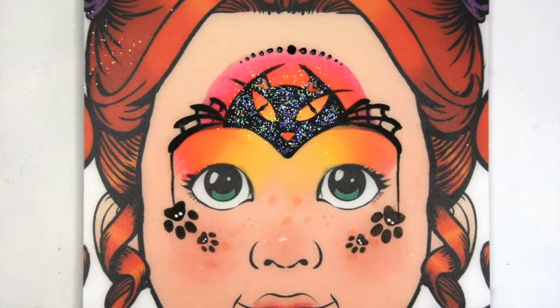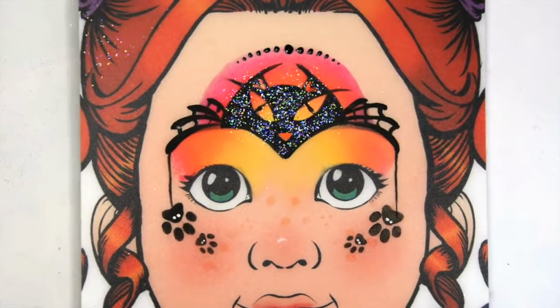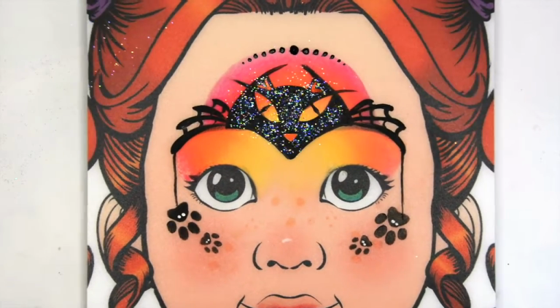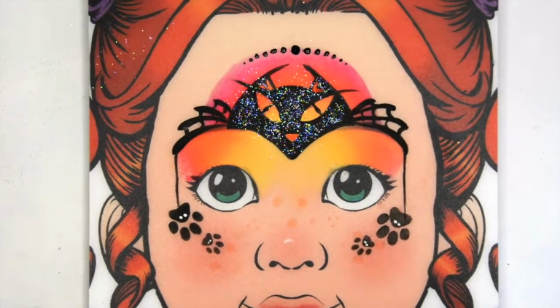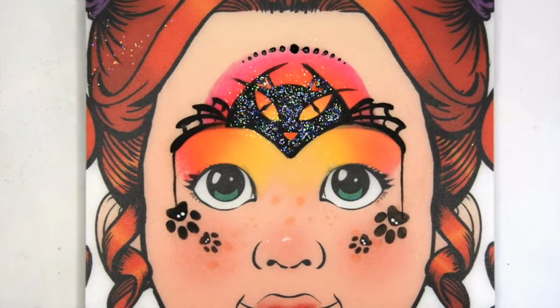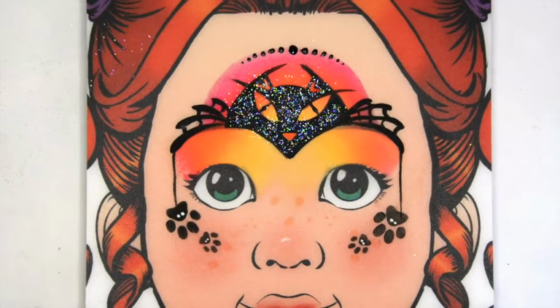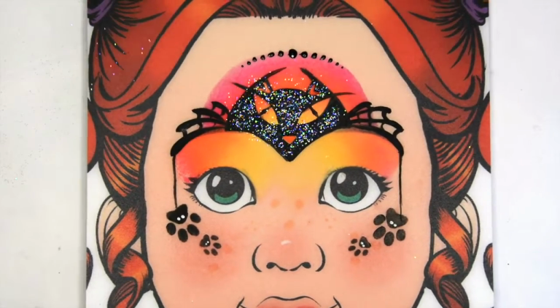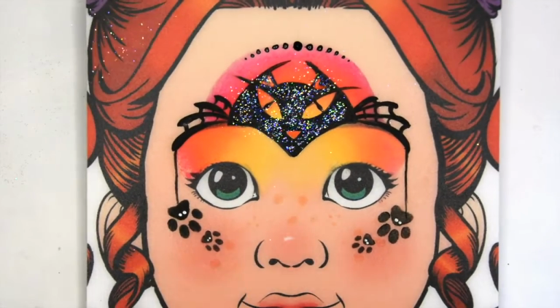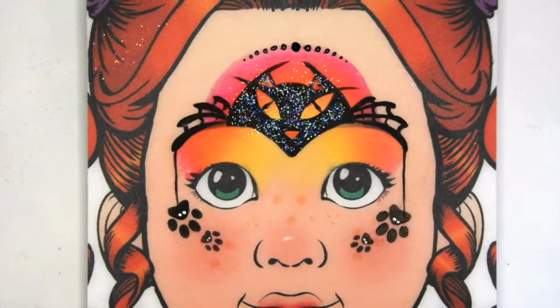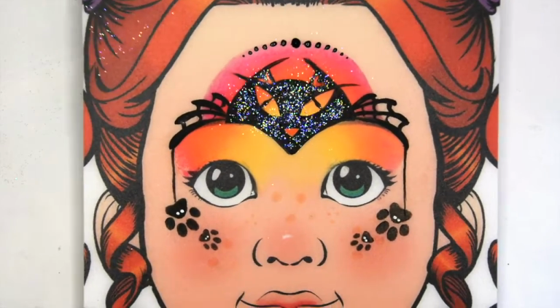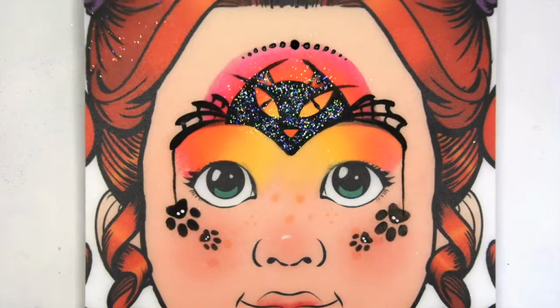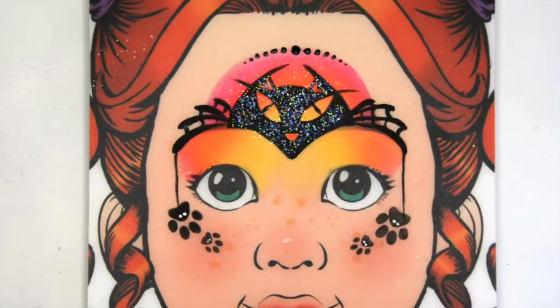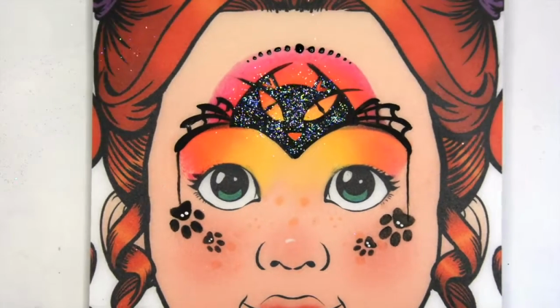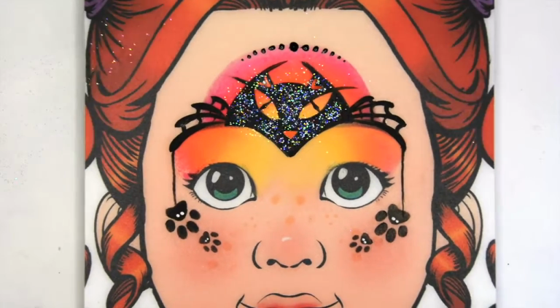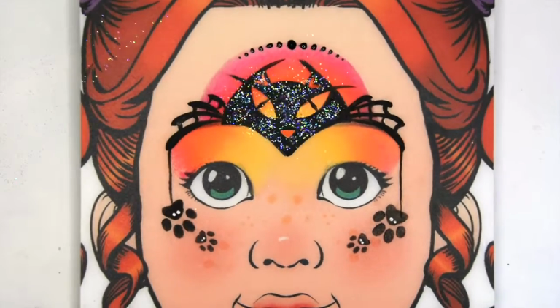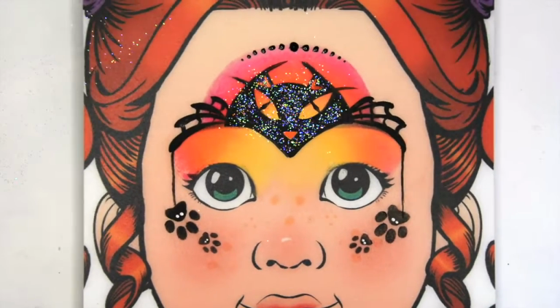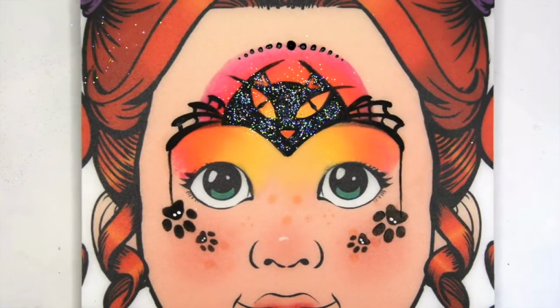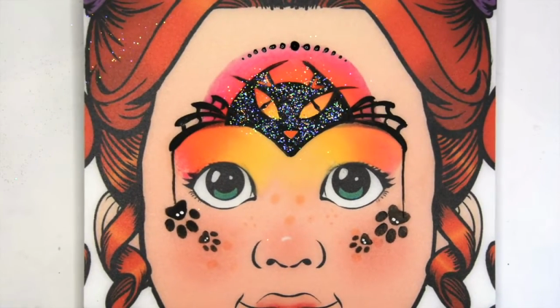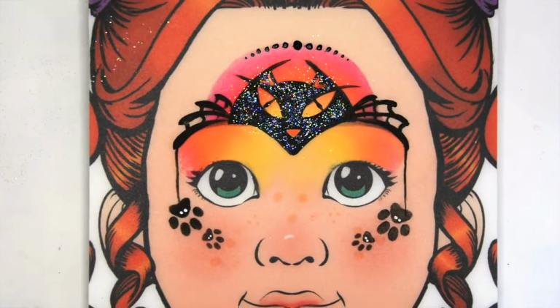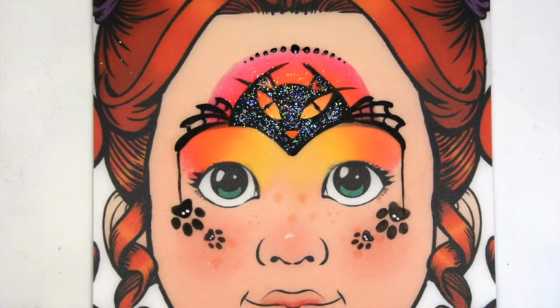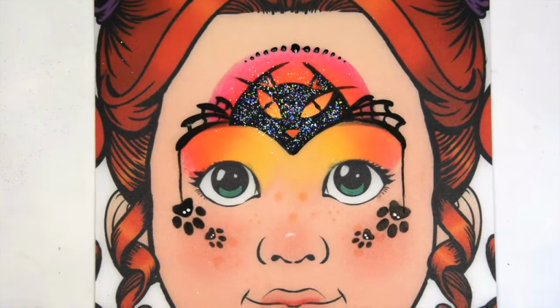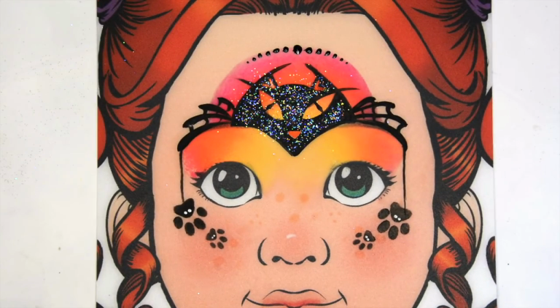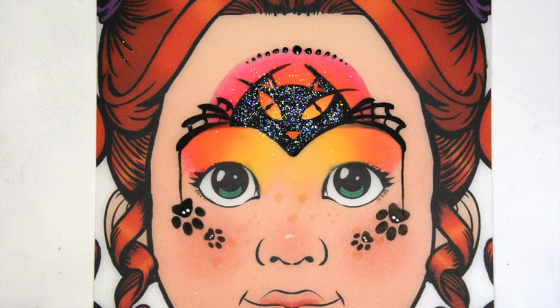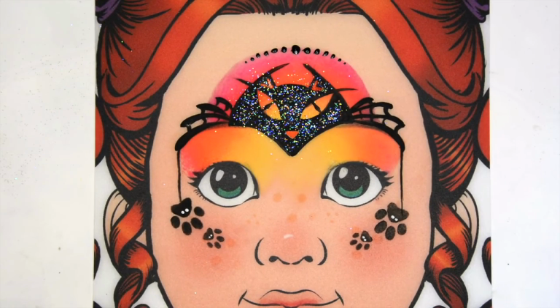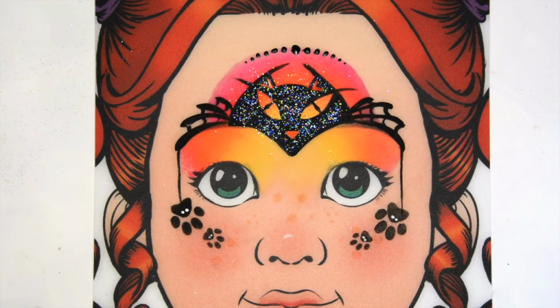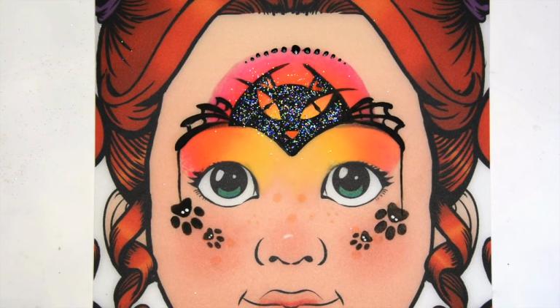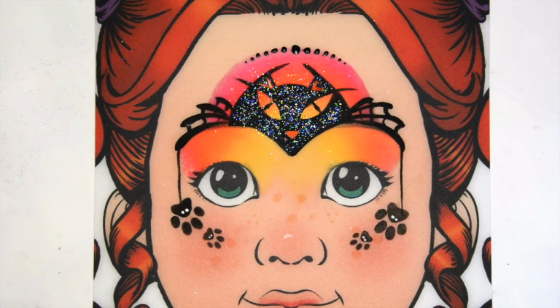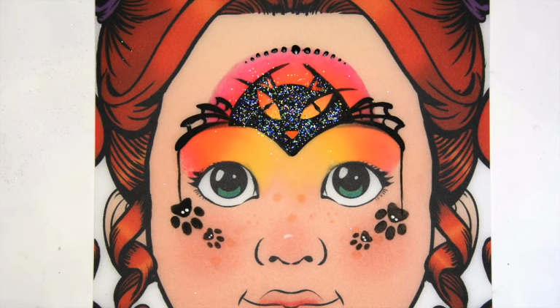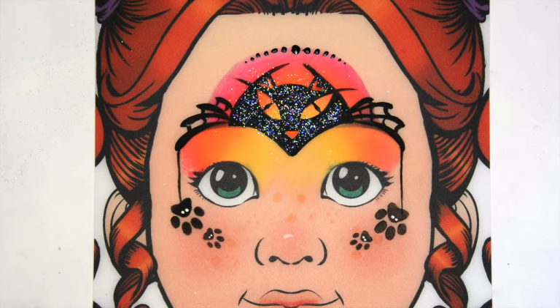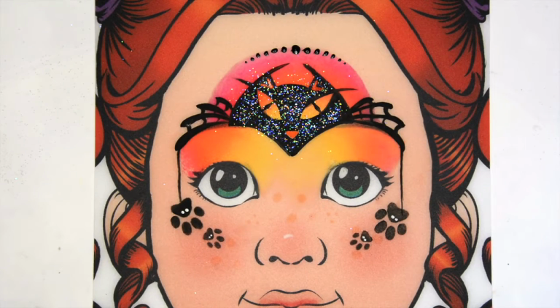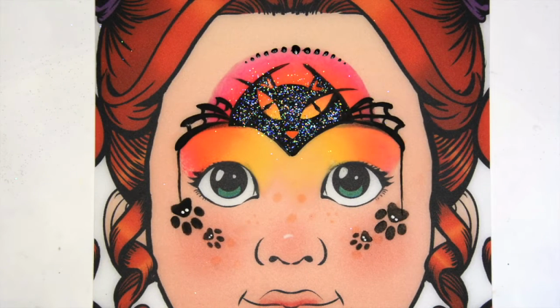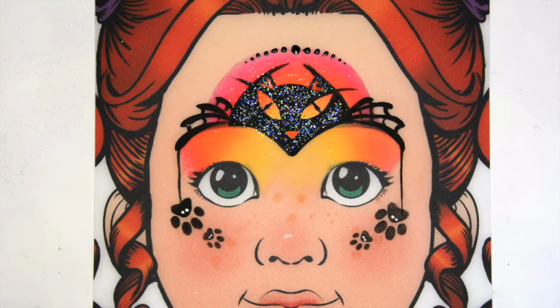A cat. A spider cat. Very shimmery. Happy painting everyone, and Happy Halloween!